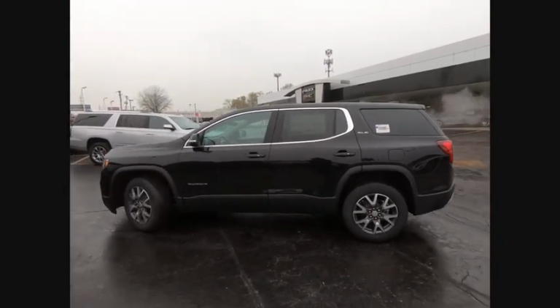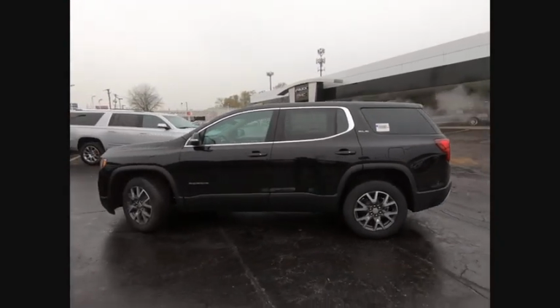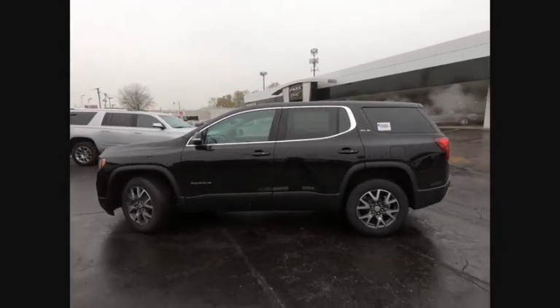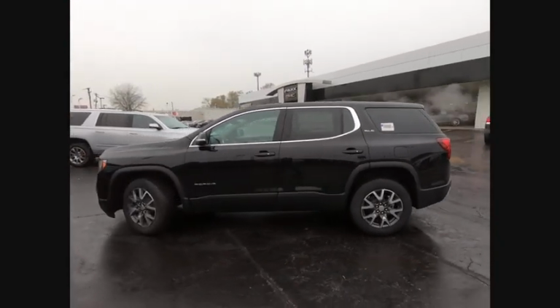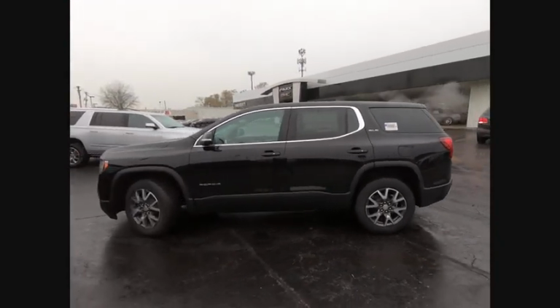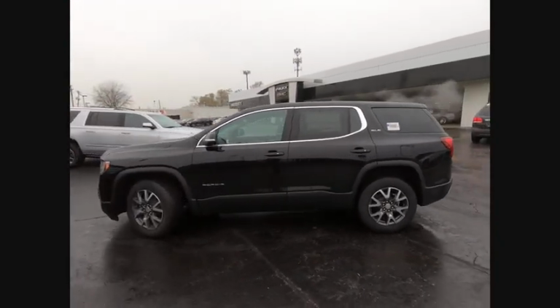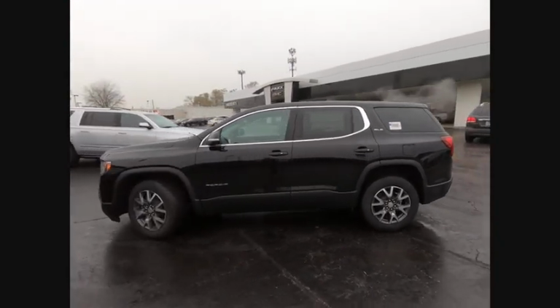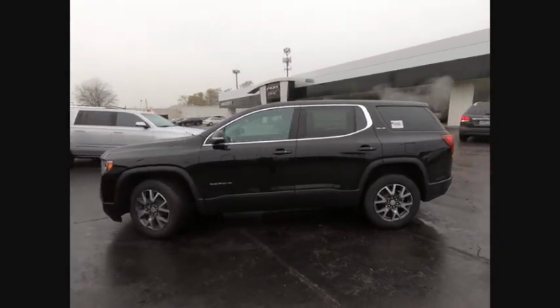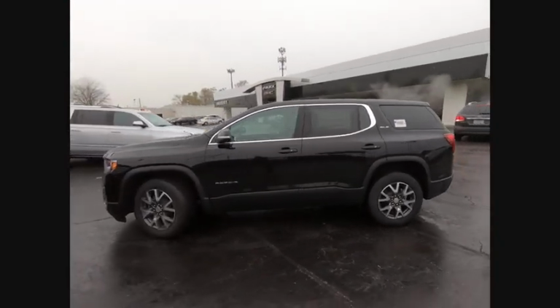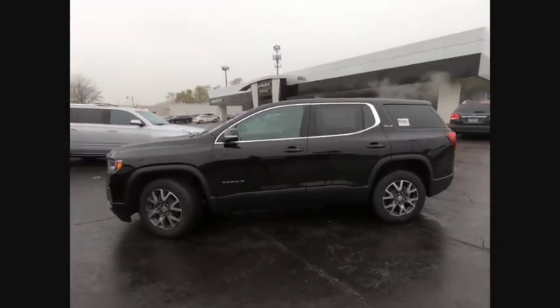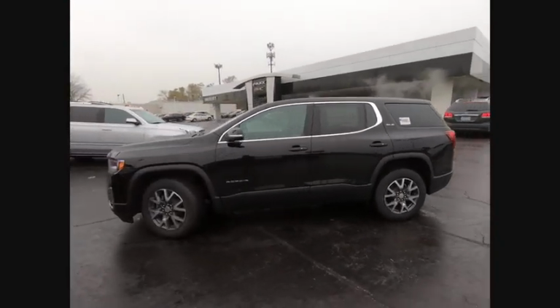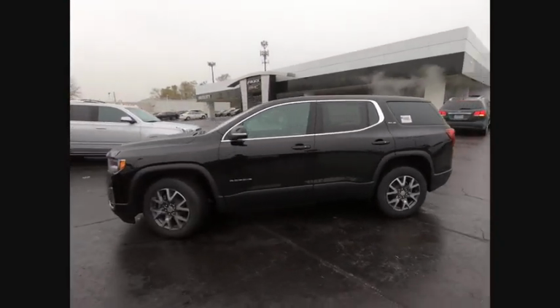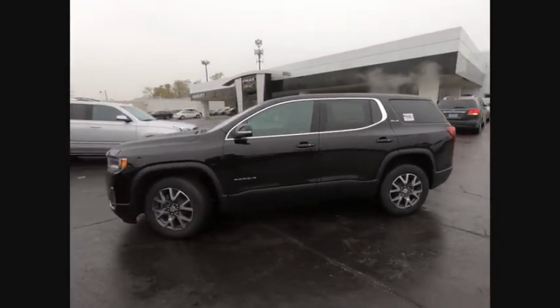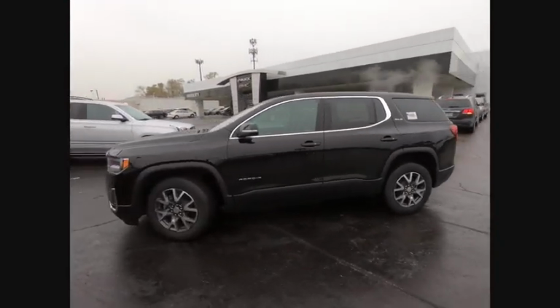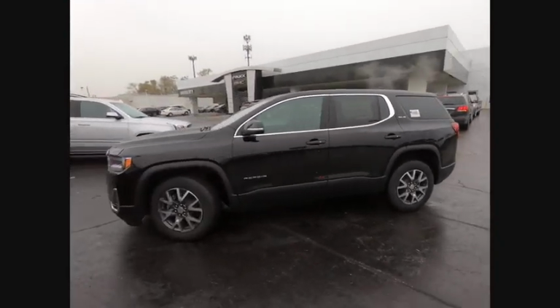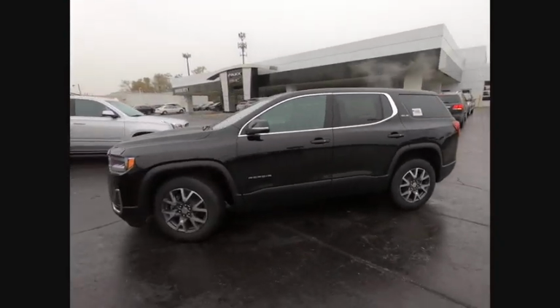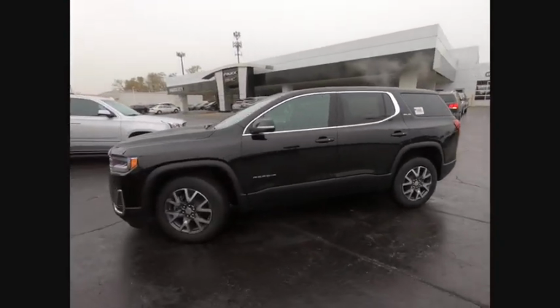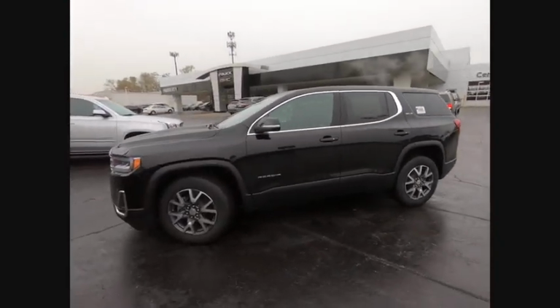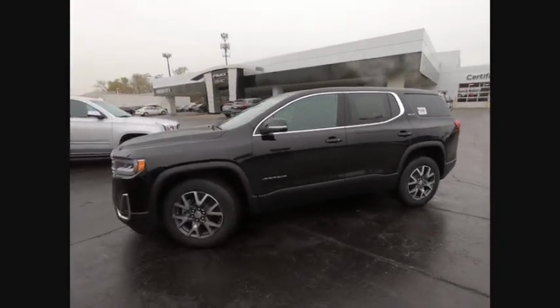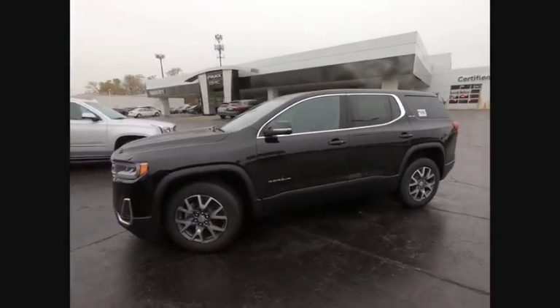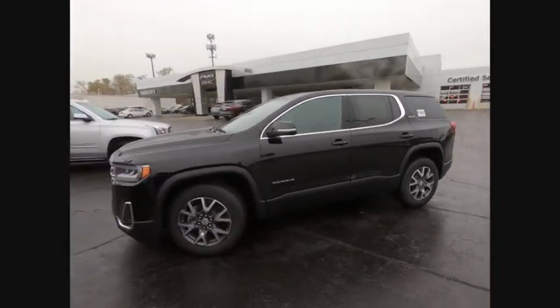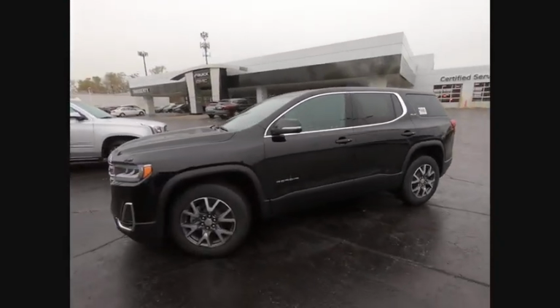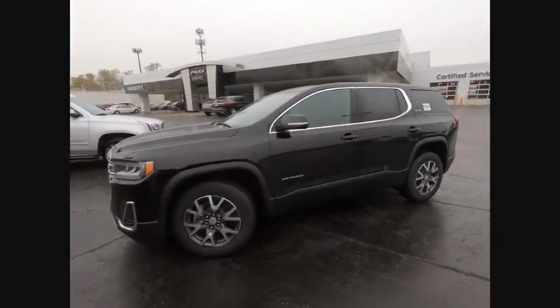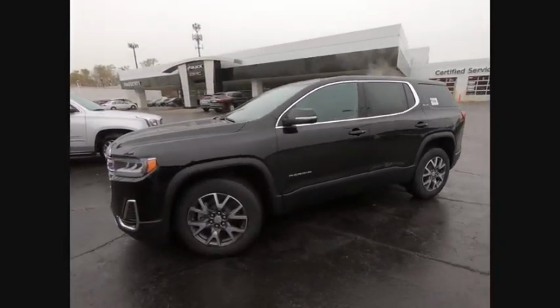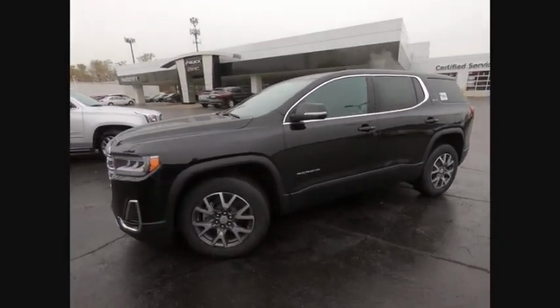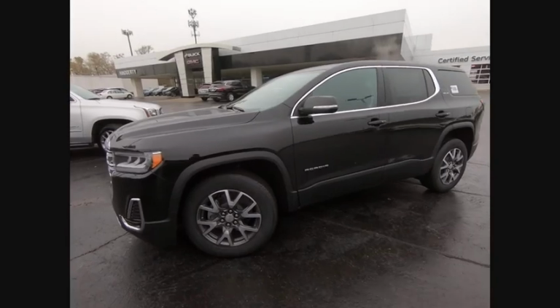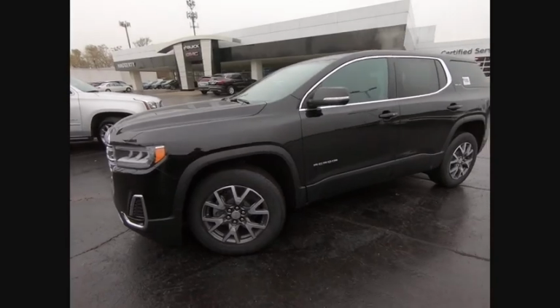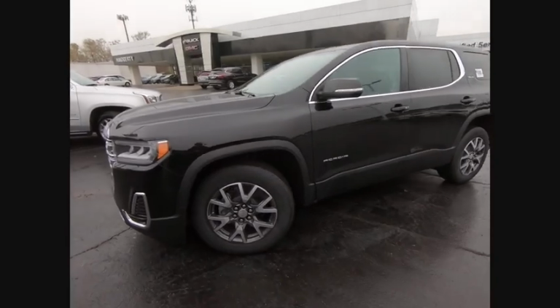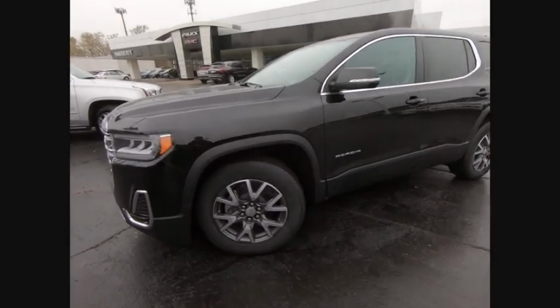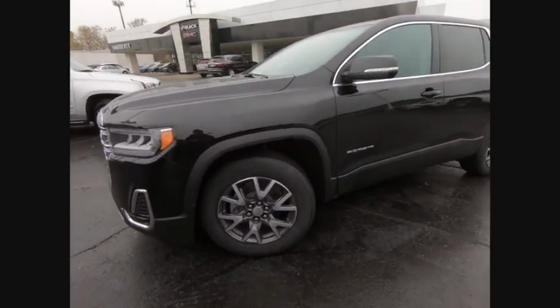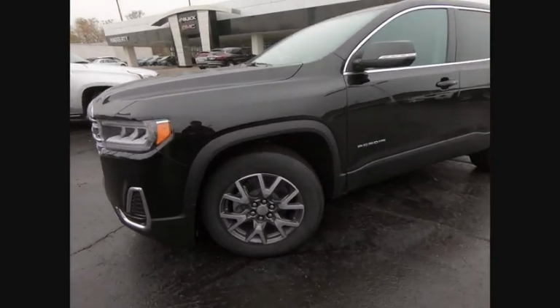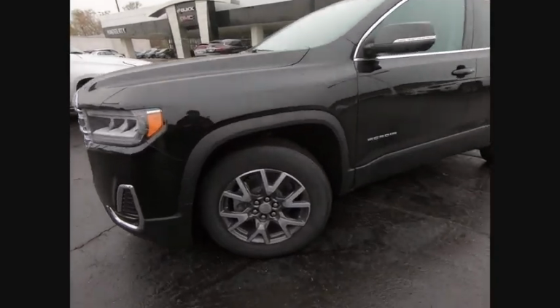Front all-season tires, privacy glass, and rear all-season tires.